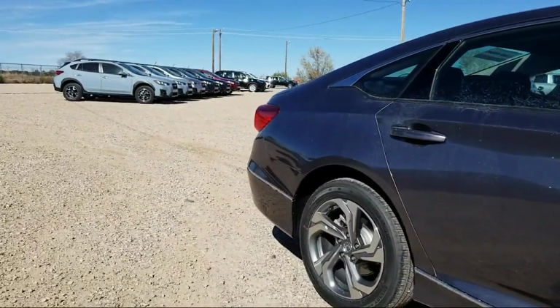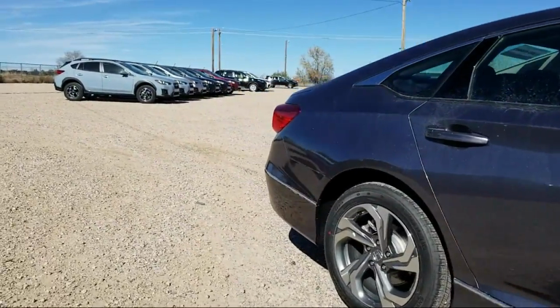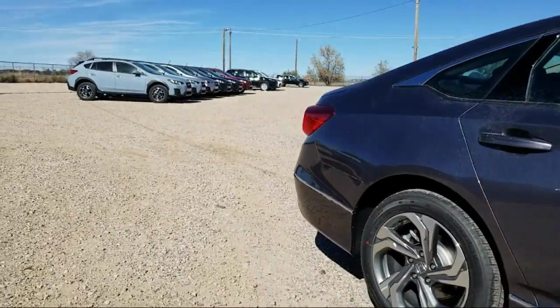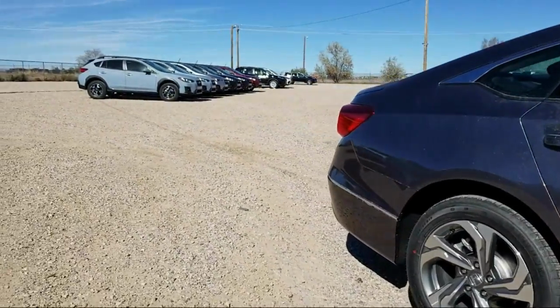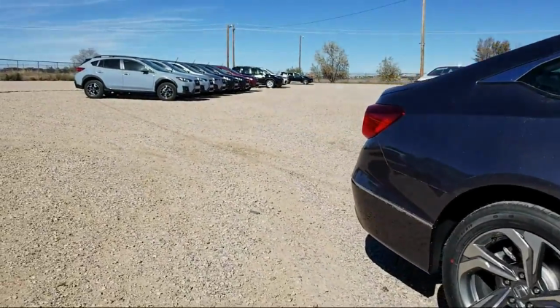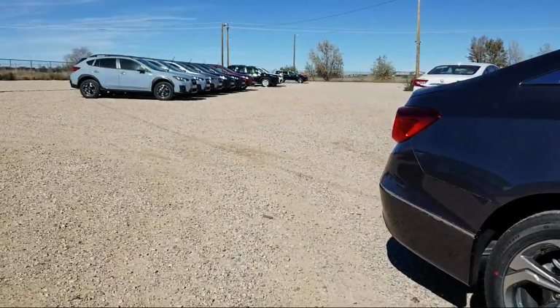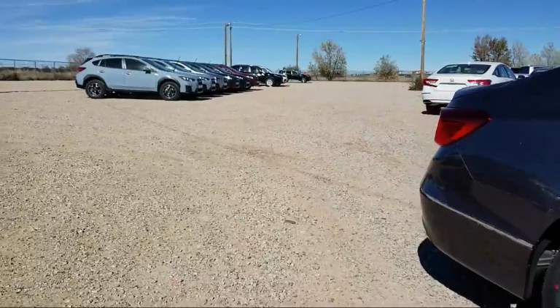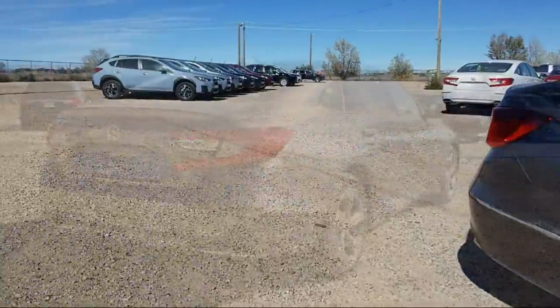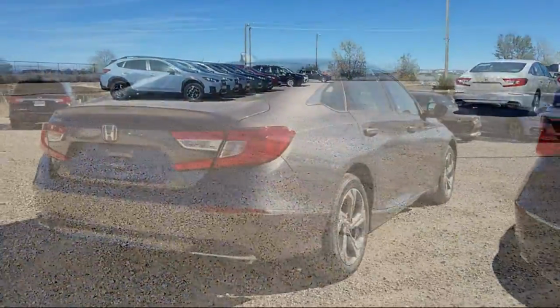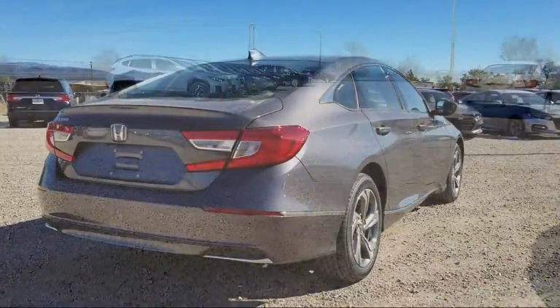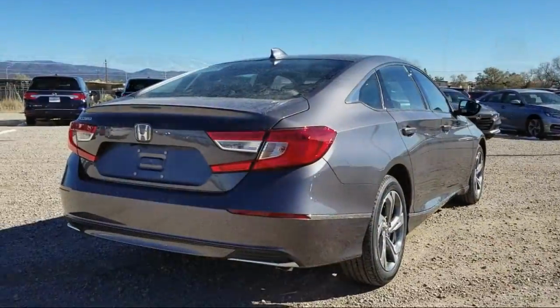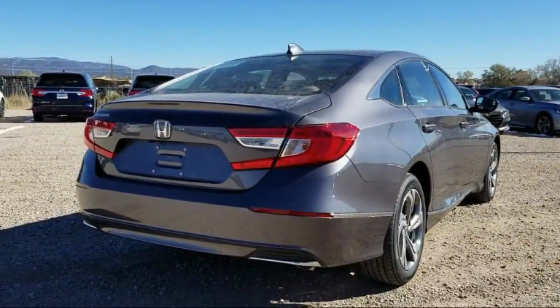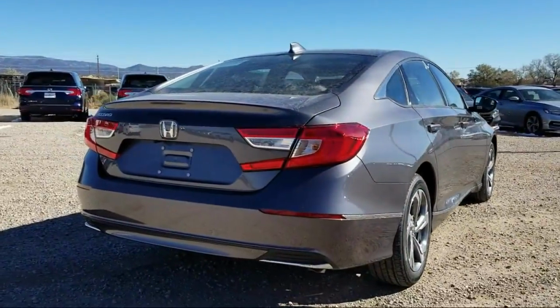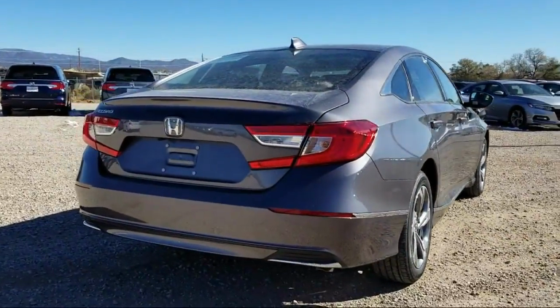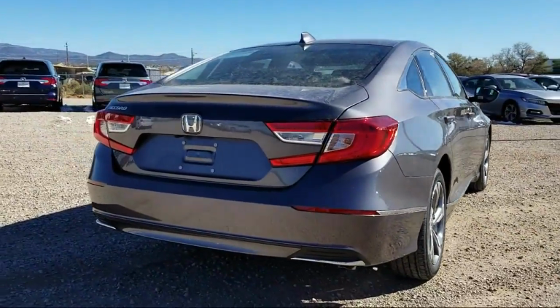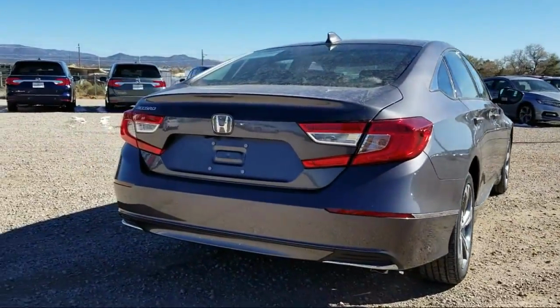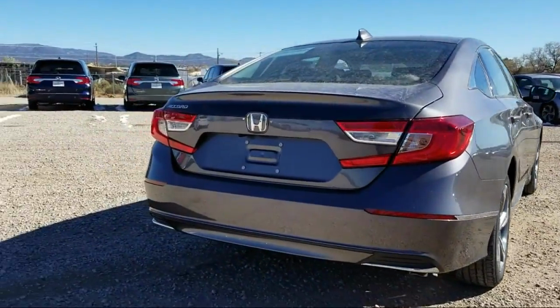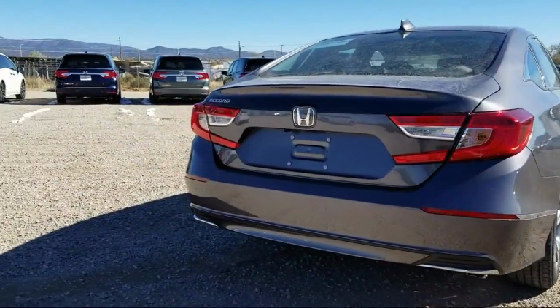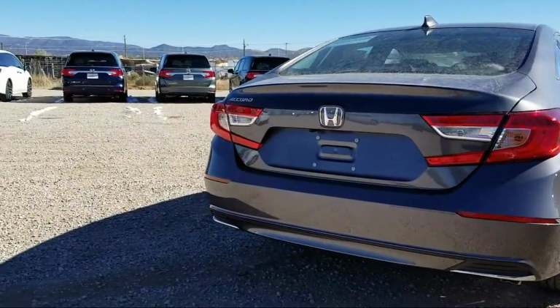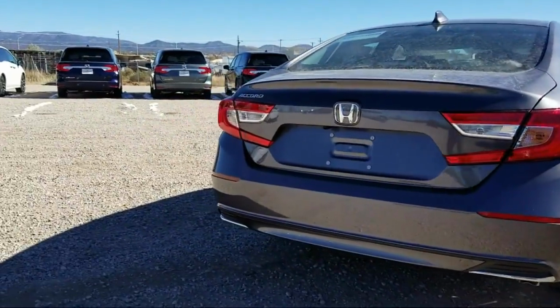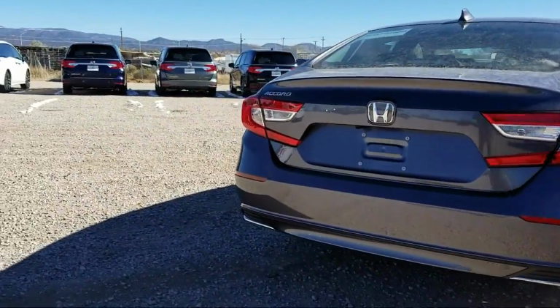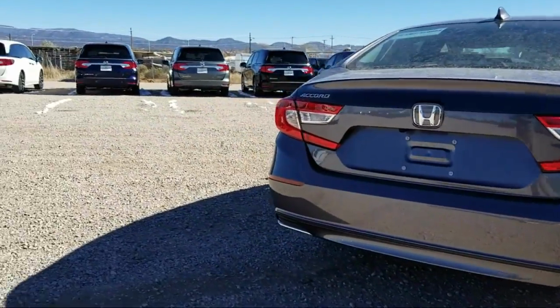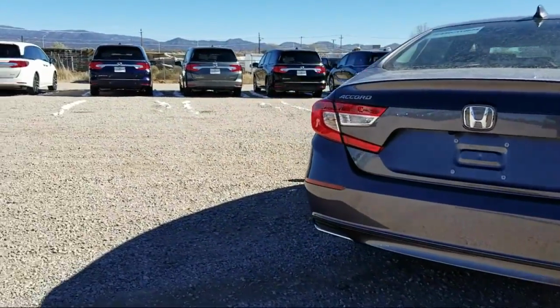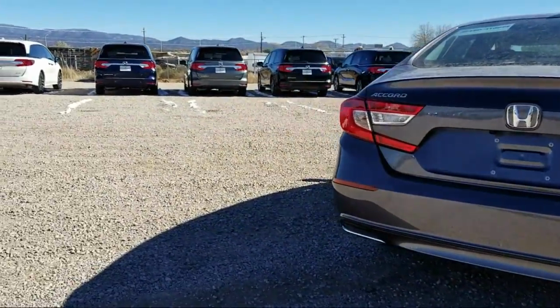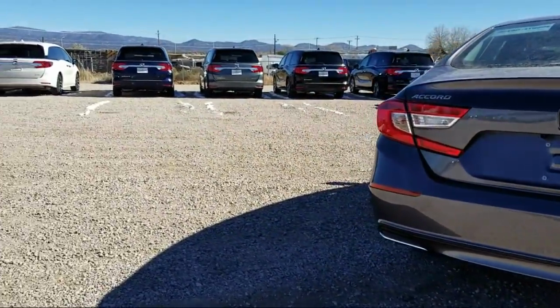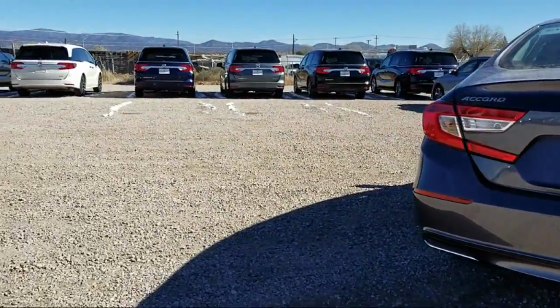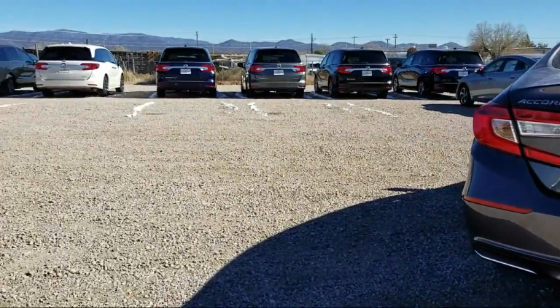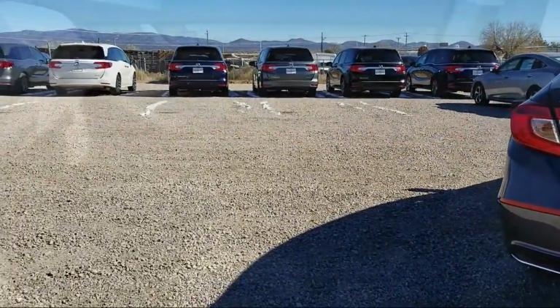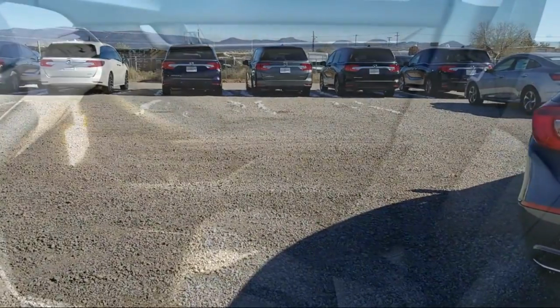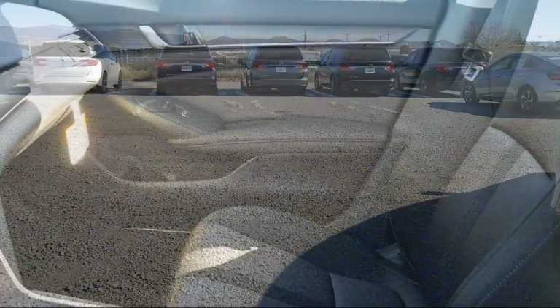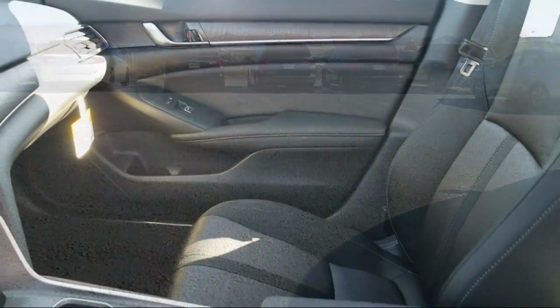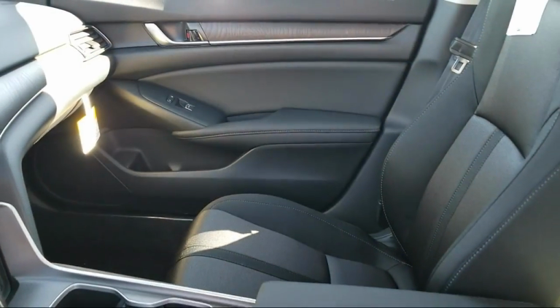So come in today and let us show you our dedication and quality service. We're located at 7511 Cerrillos Road in Santa Fe.